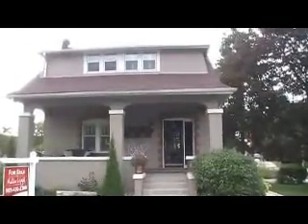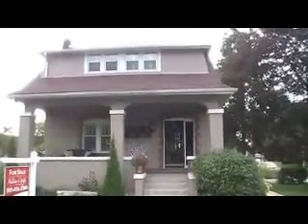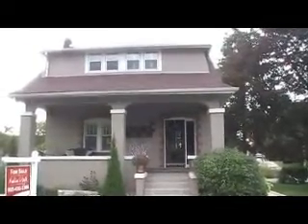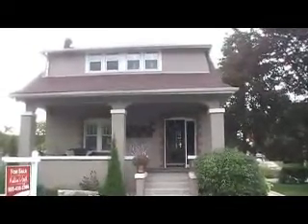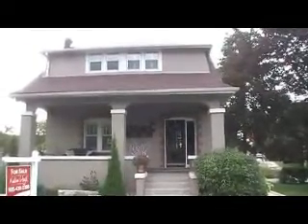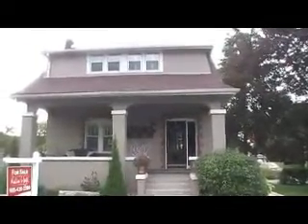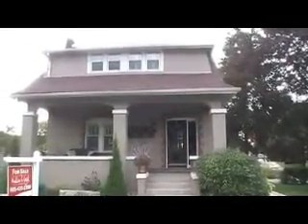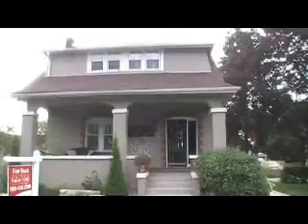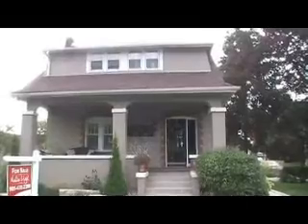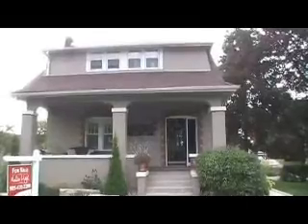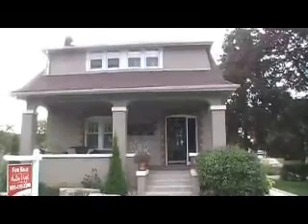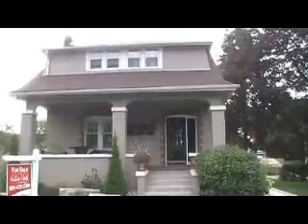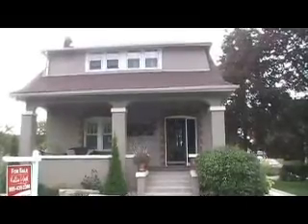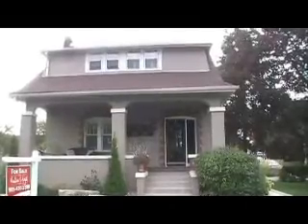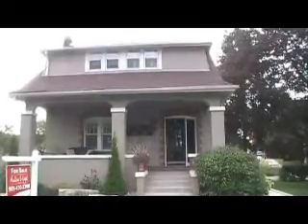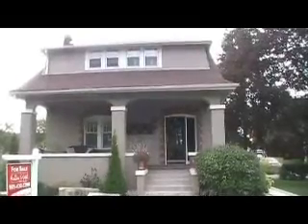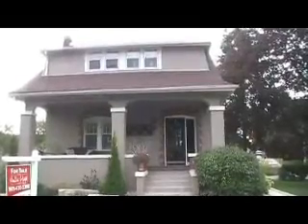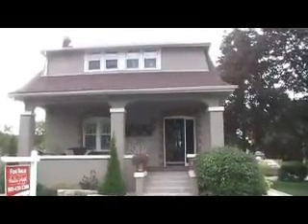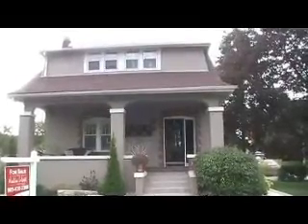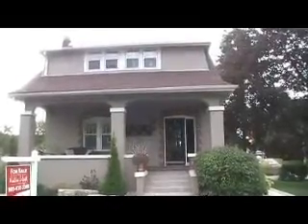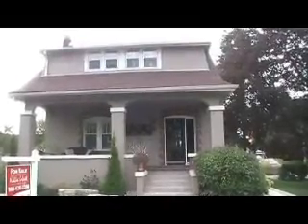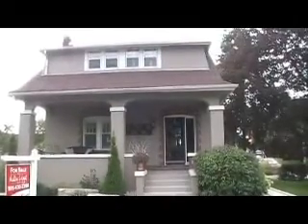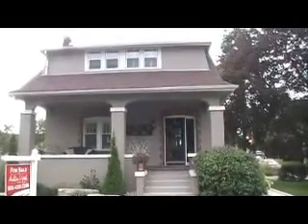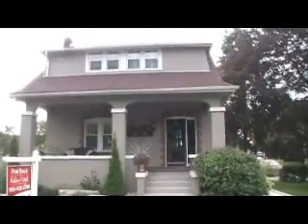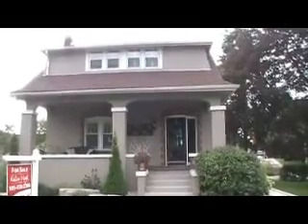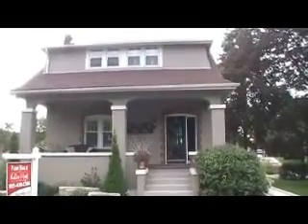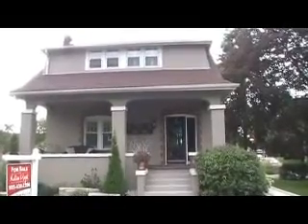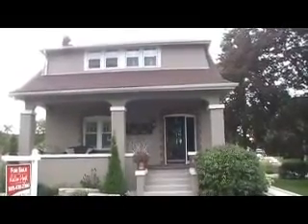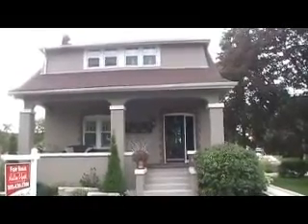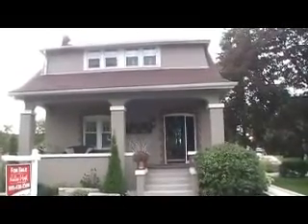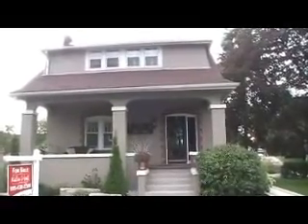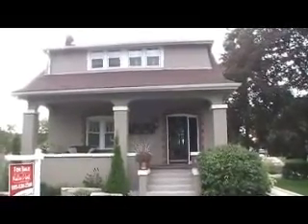There are many more outstanding features in this home and my description just doesn't do it justice. It's a must see.